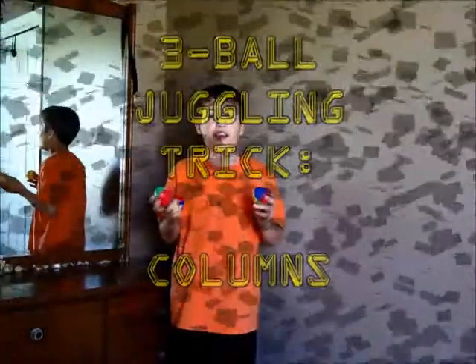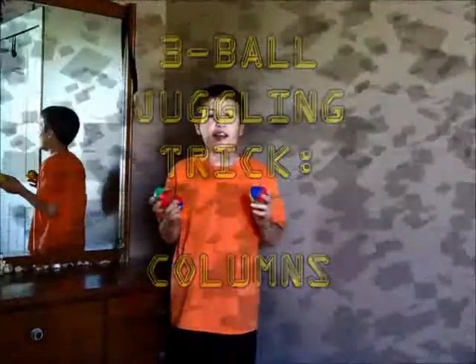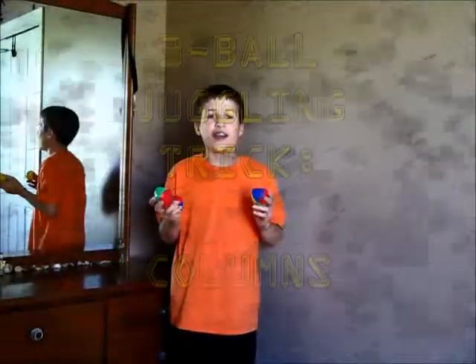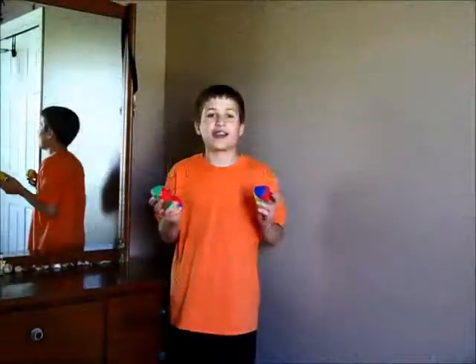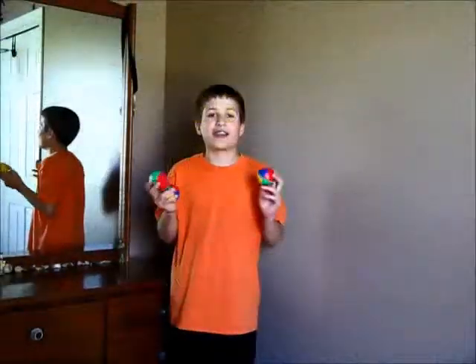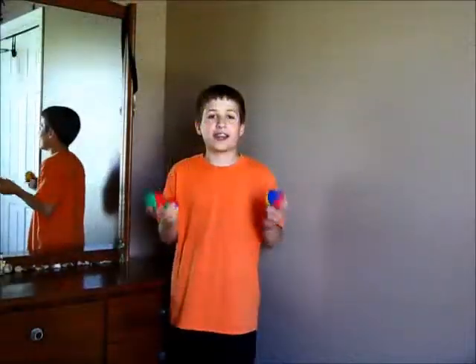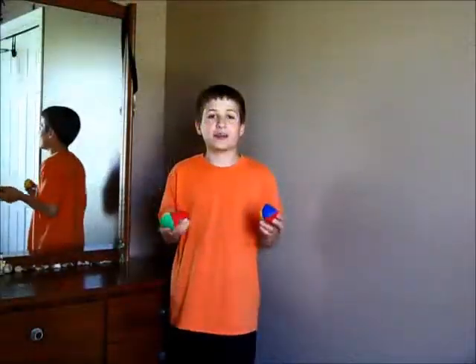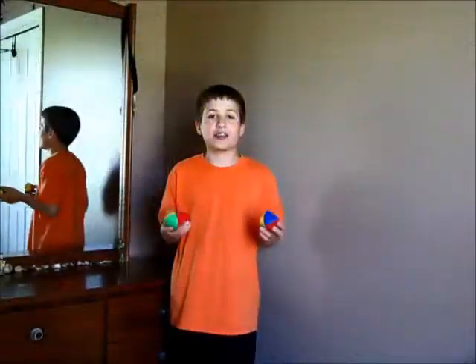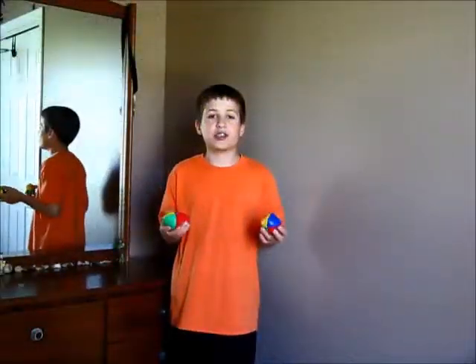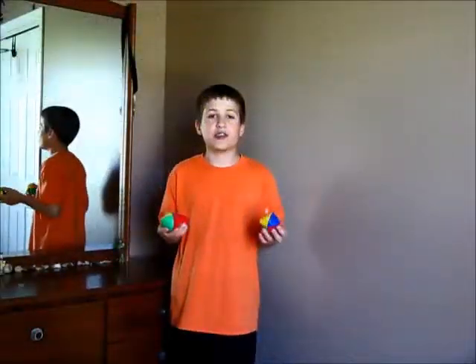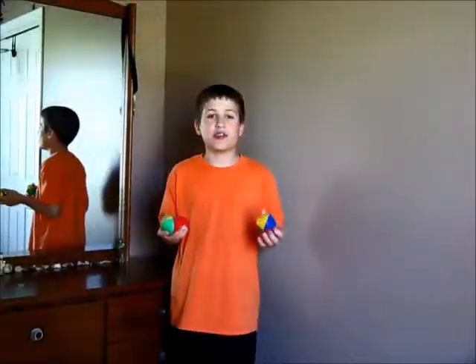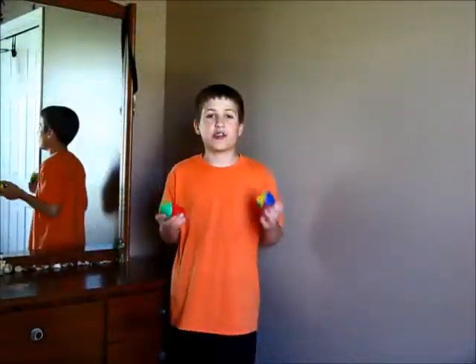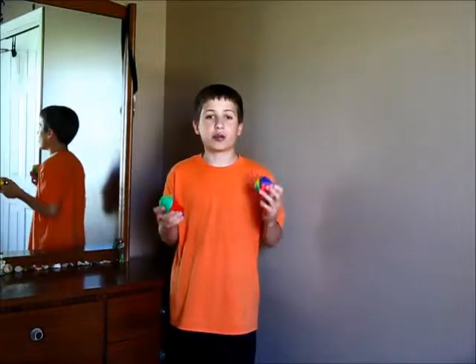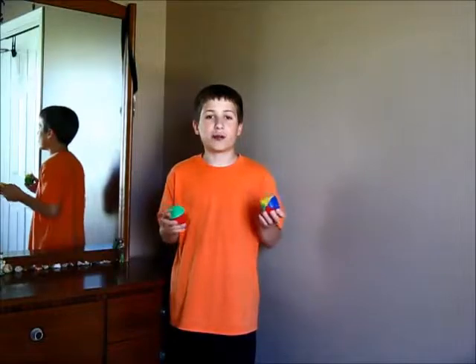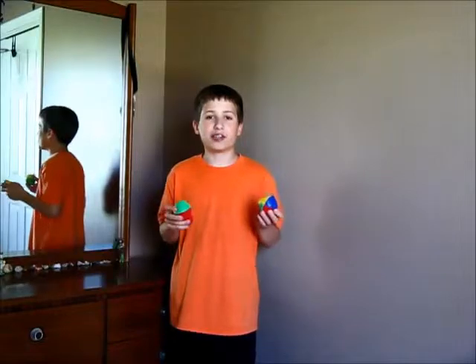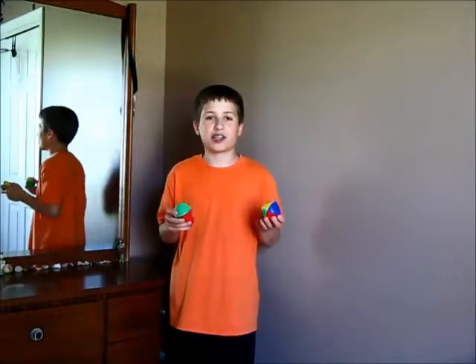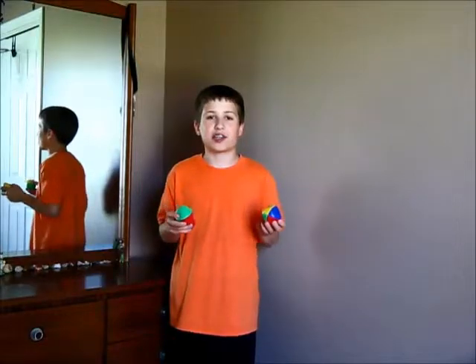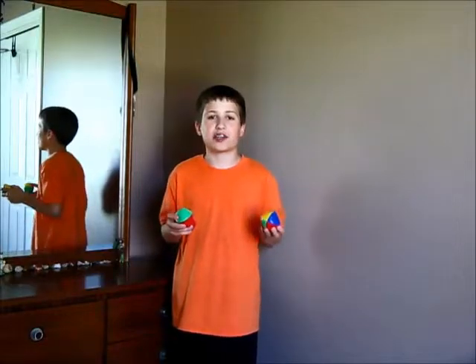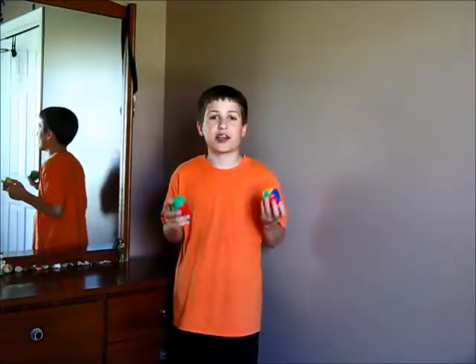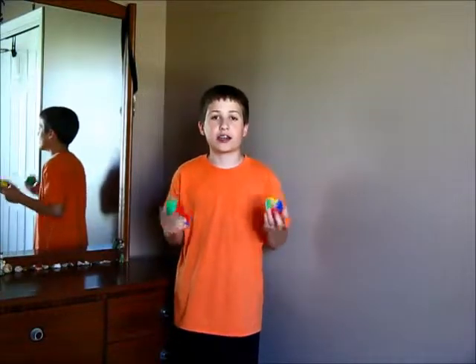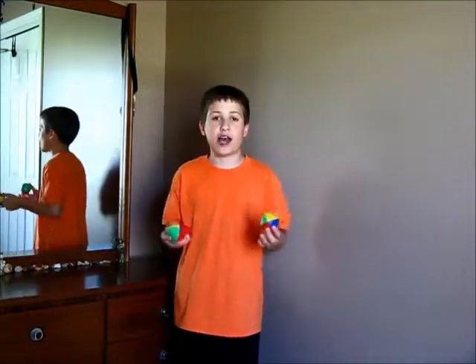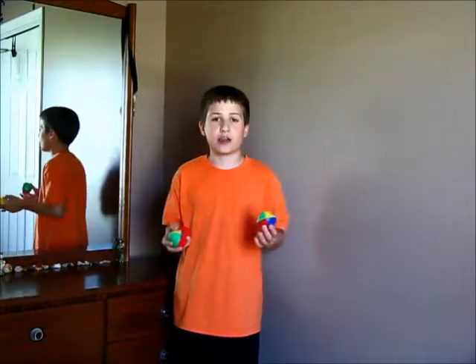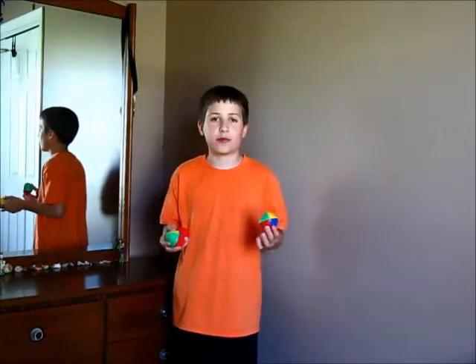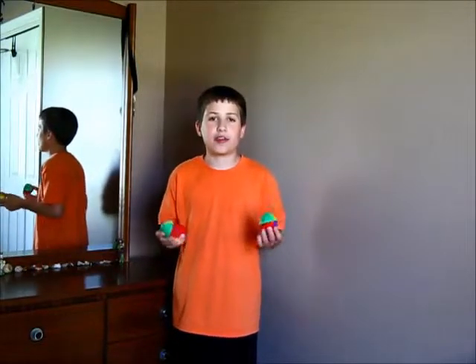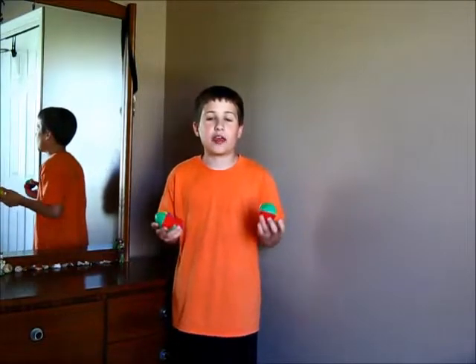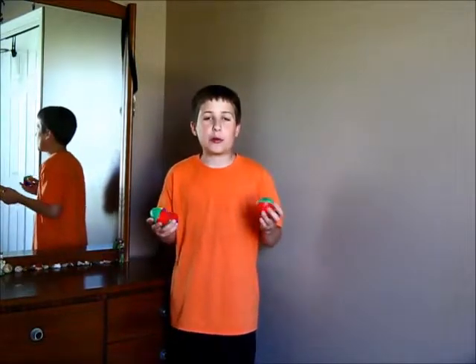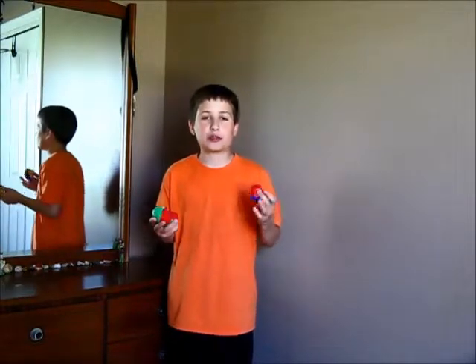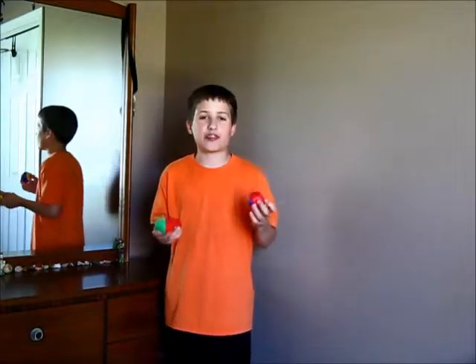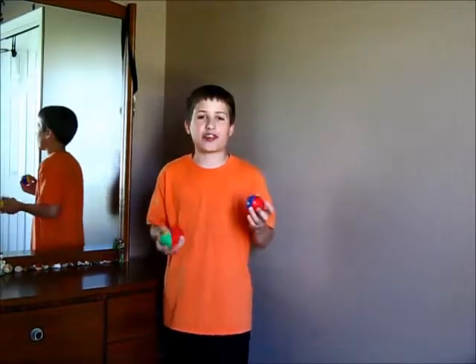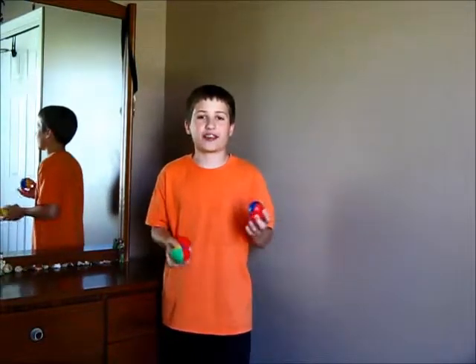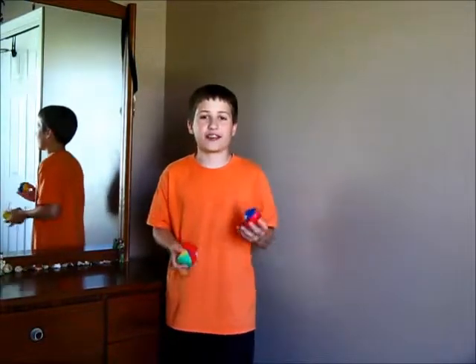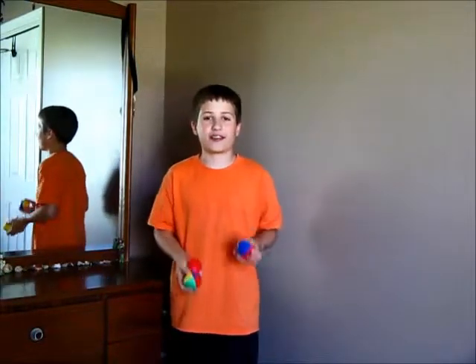Hi, today I'm going to teach you how to do the three ball juggling trick, columns, which looks like this.